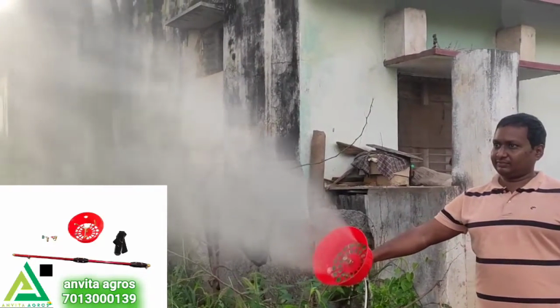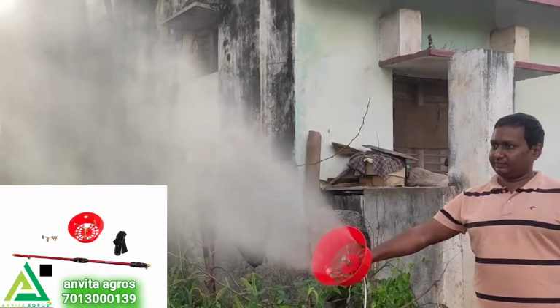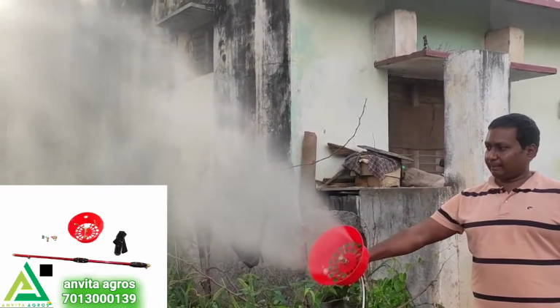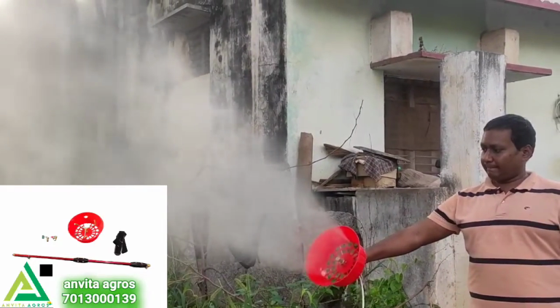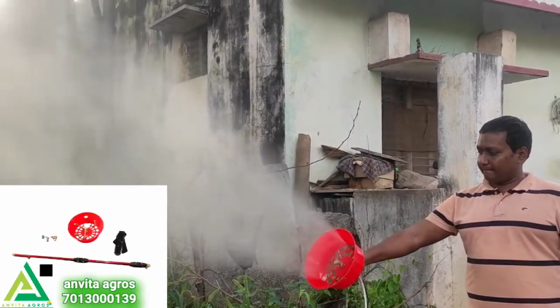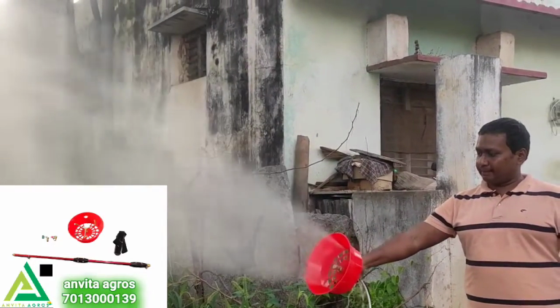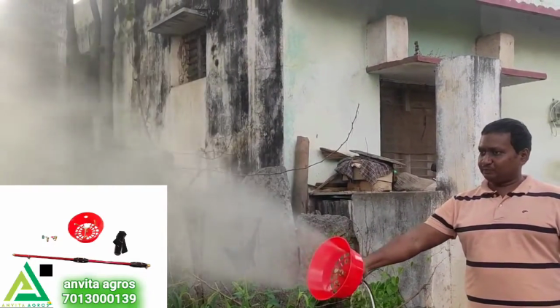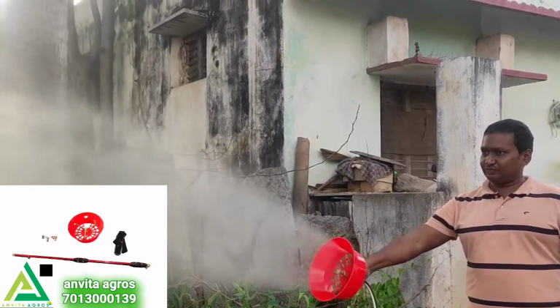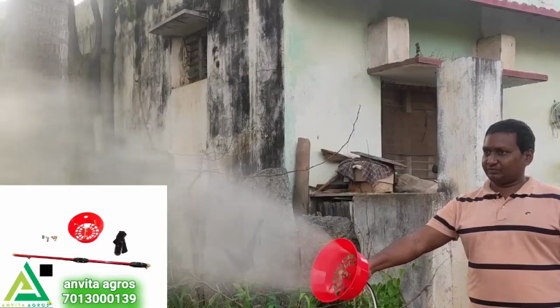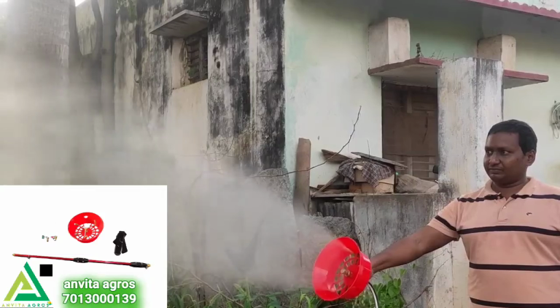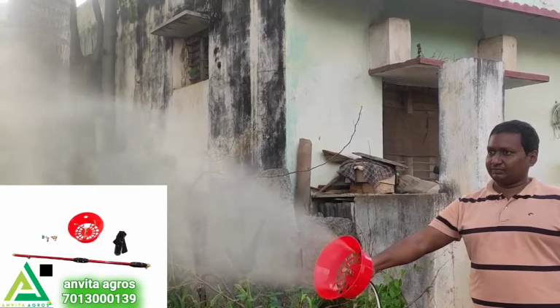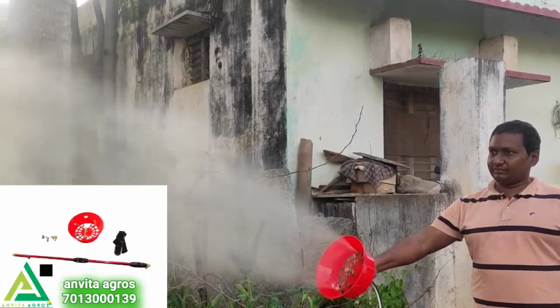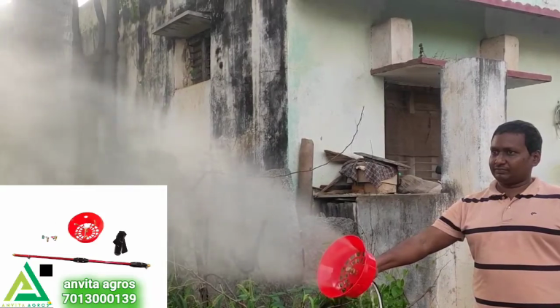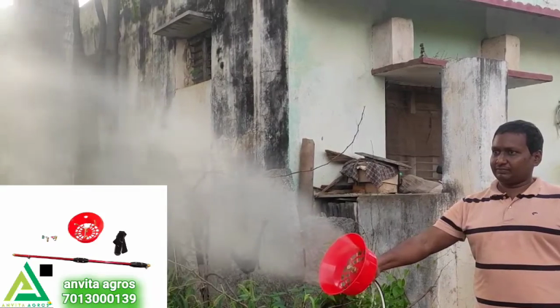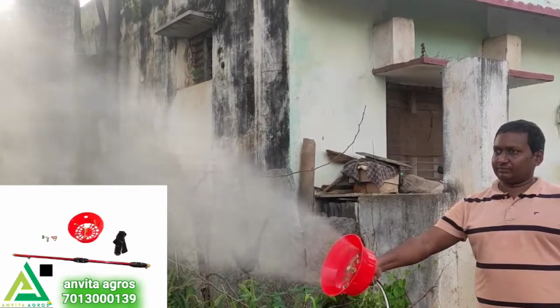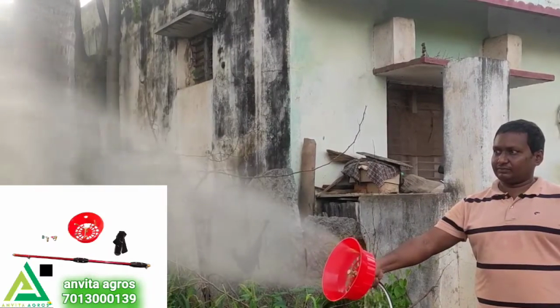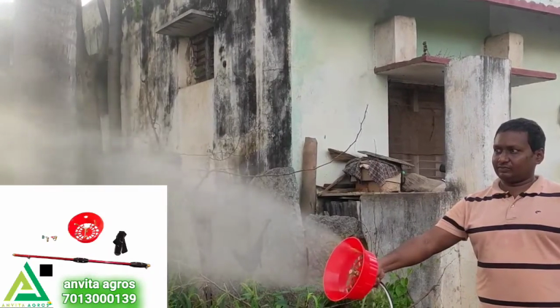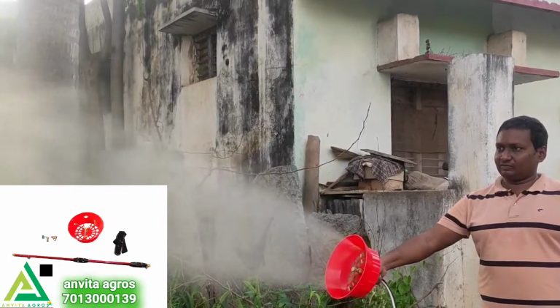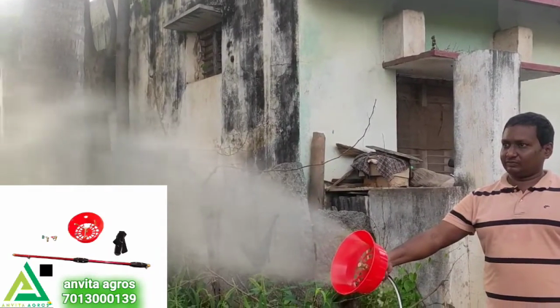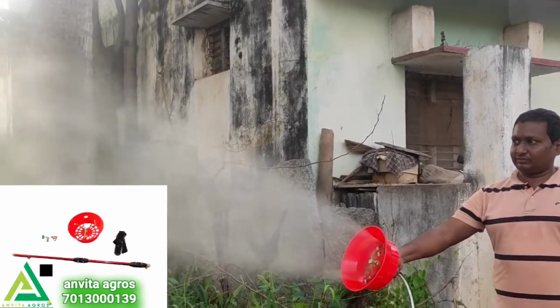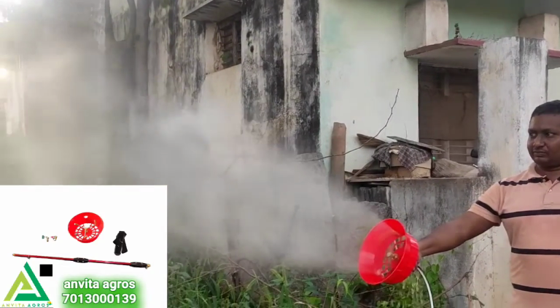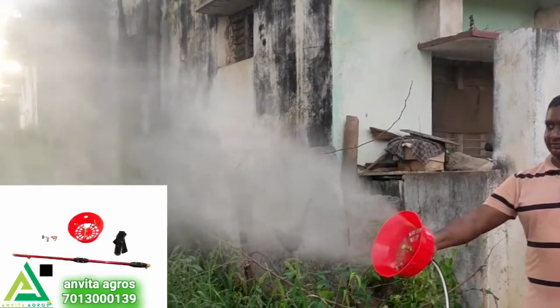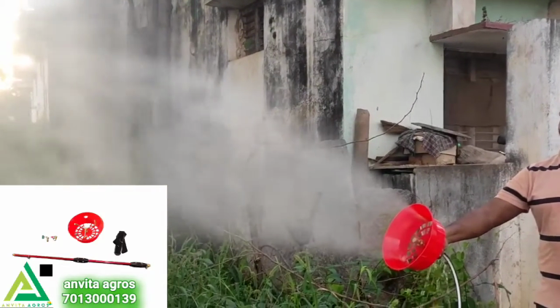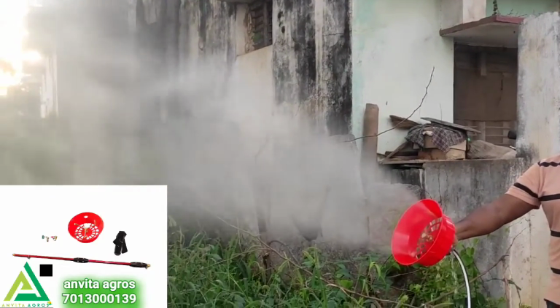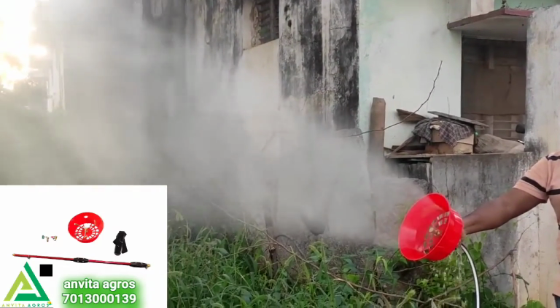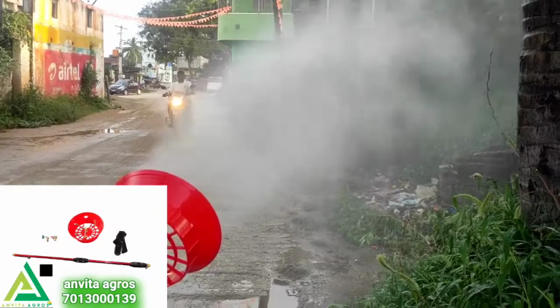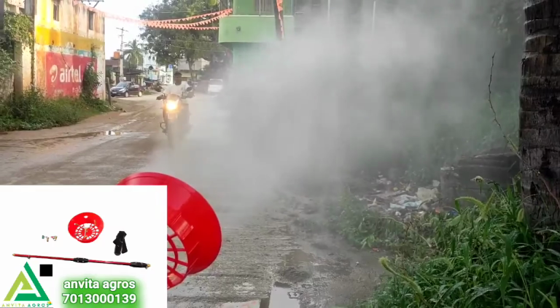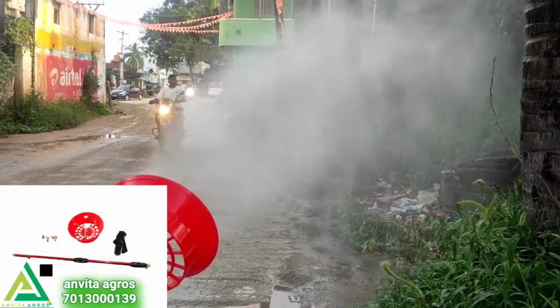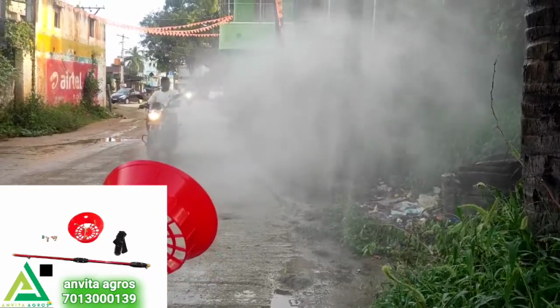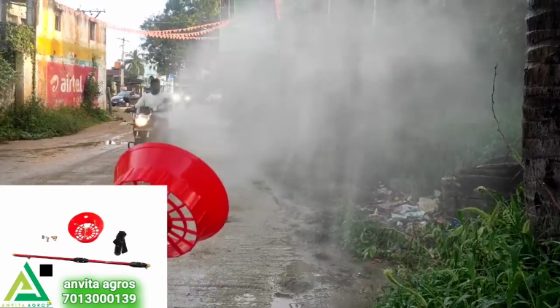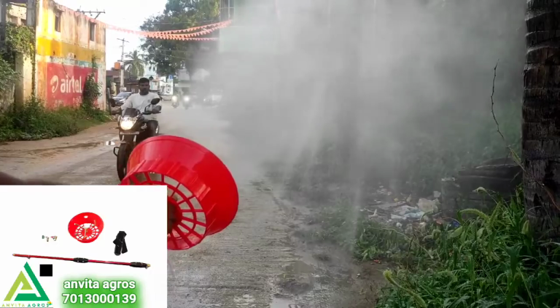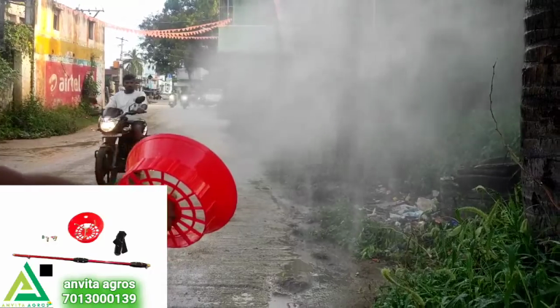This is 3 nozzles. This is very low water. The pressure depends on the motor capacity.